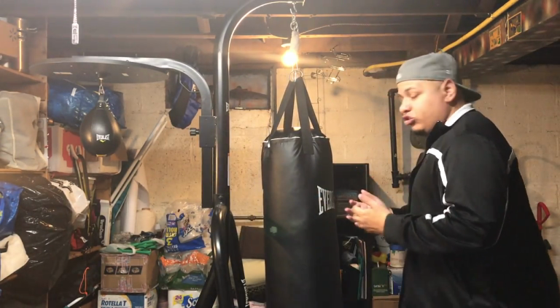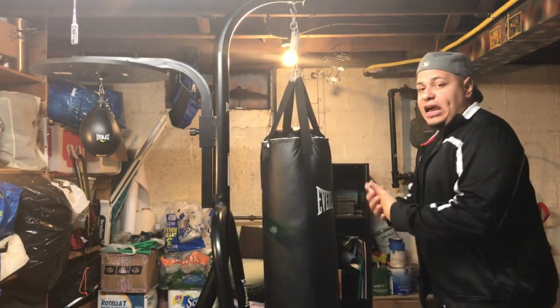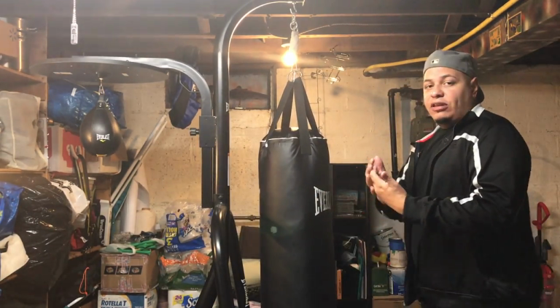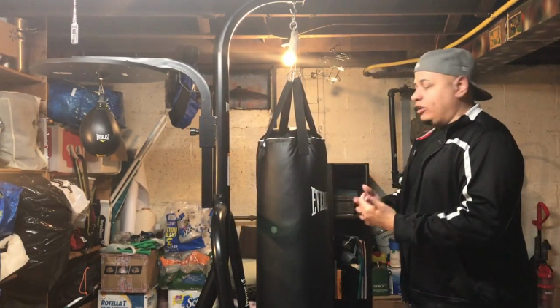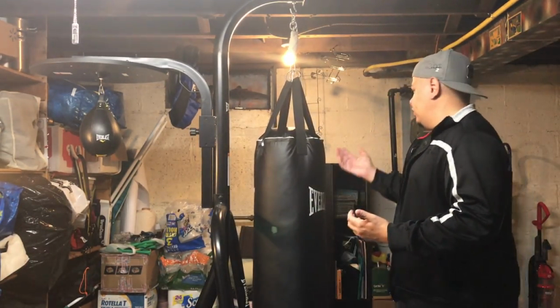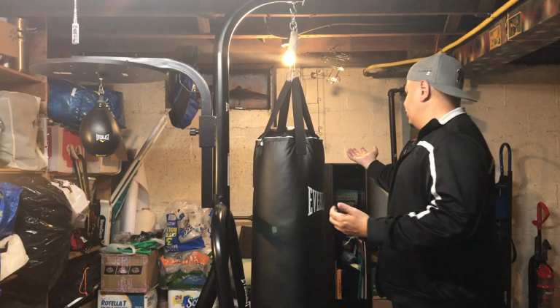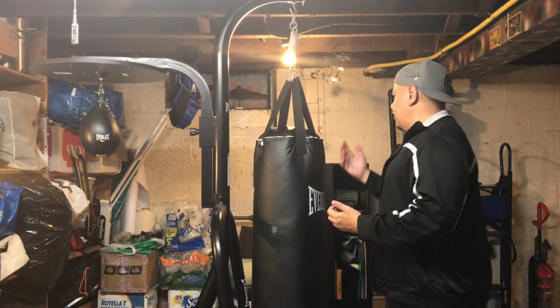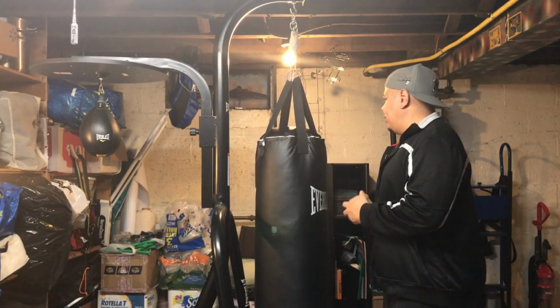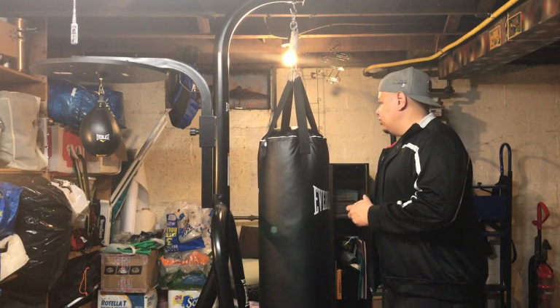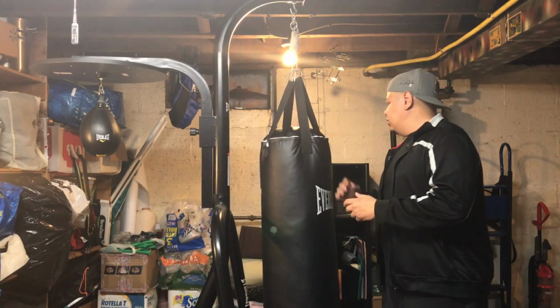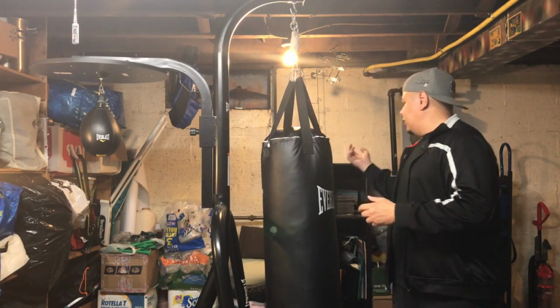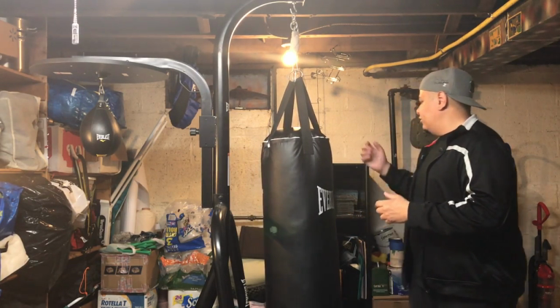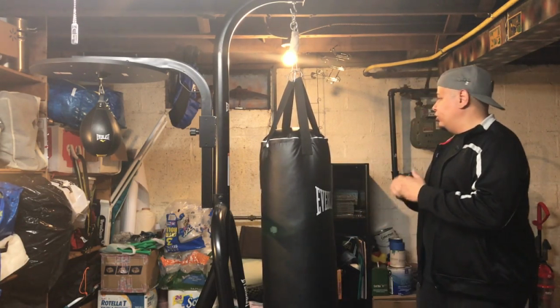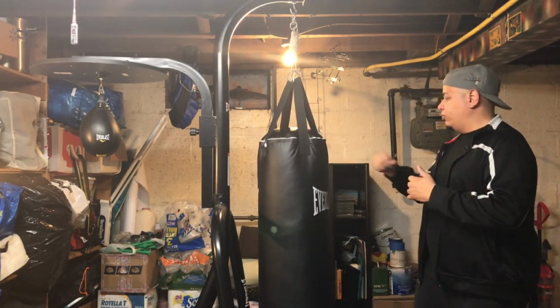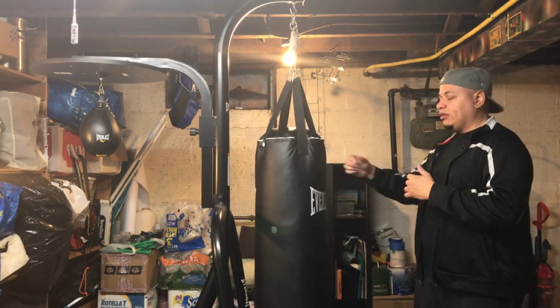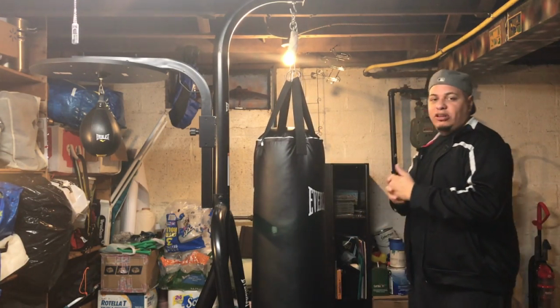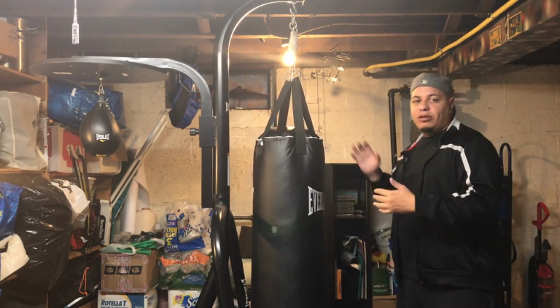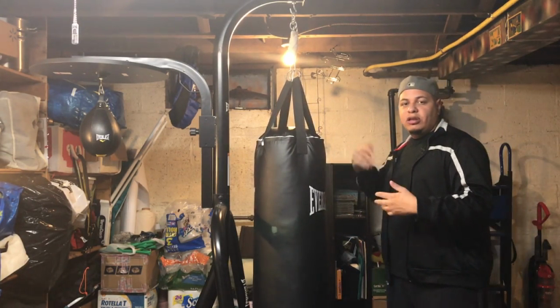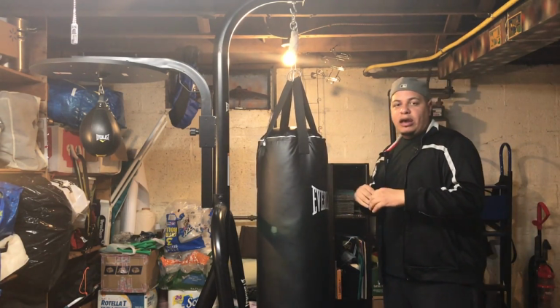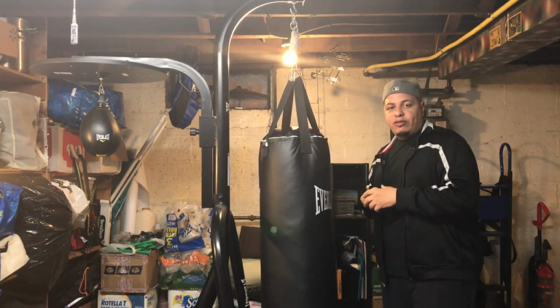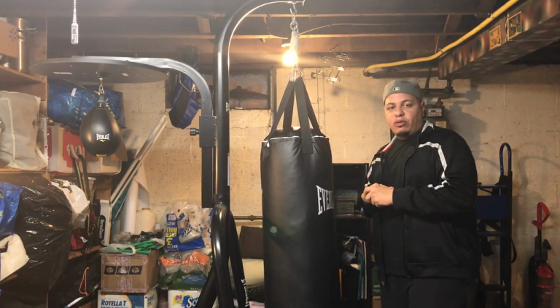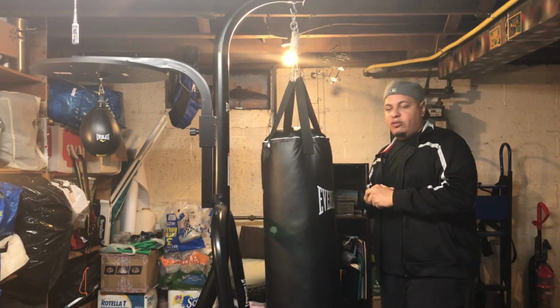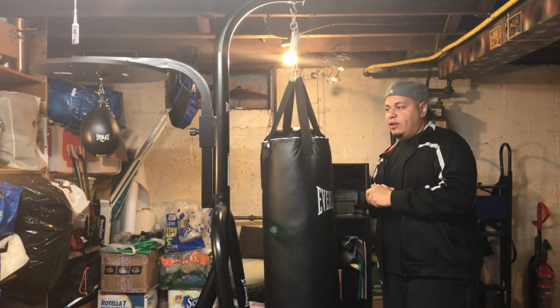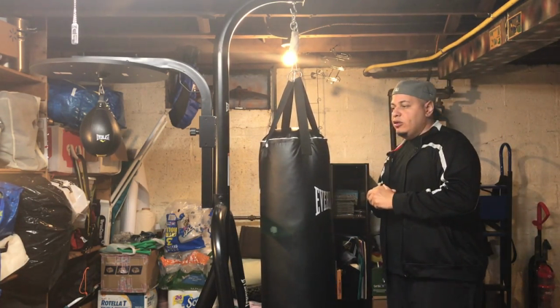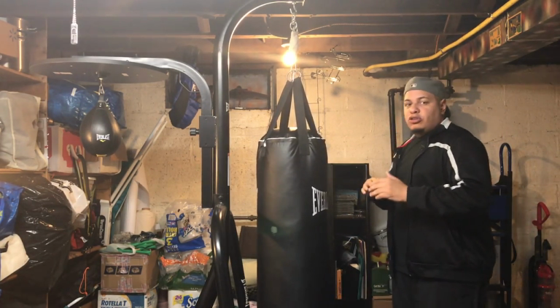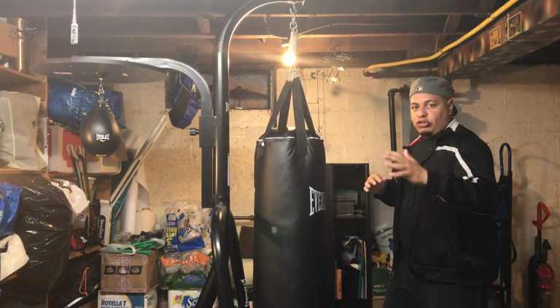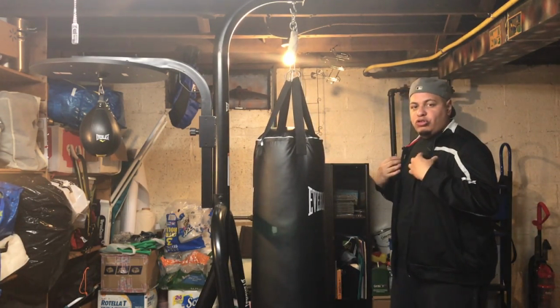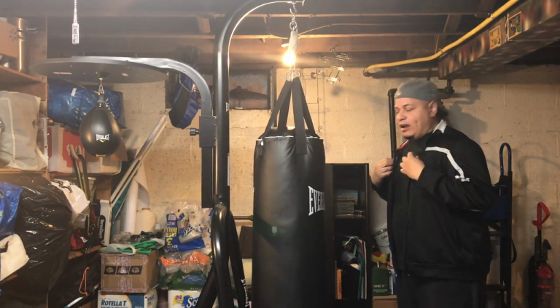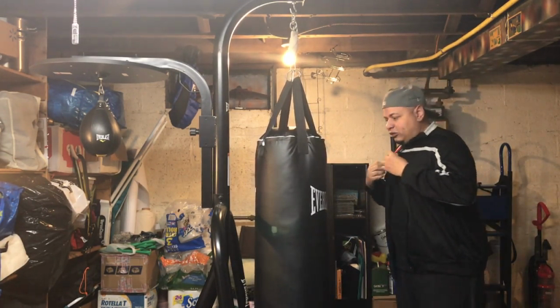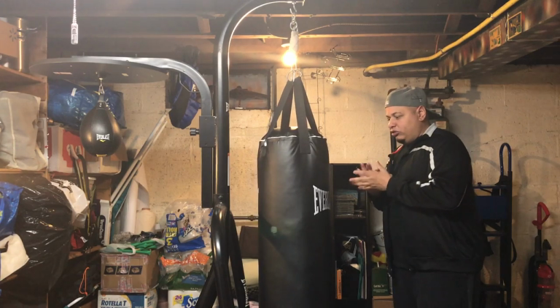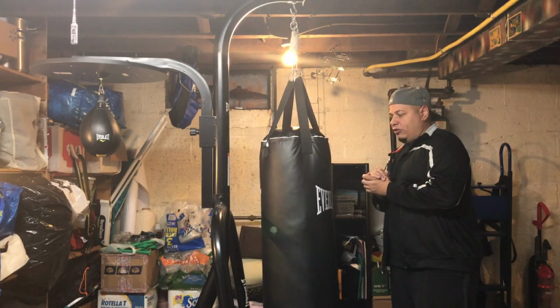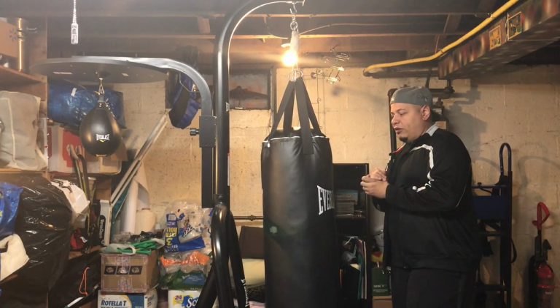Usually I have gloves — I do have gloves, boxing gloves and practice gloves — but I don't feel like wearing them right now. So I'll show you guys a little something right now.